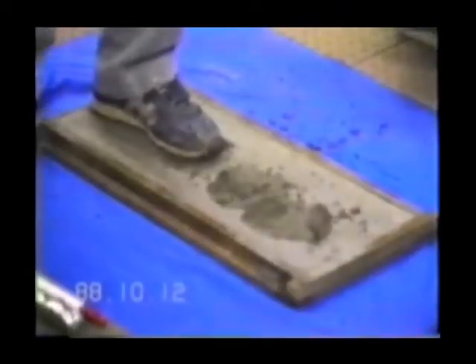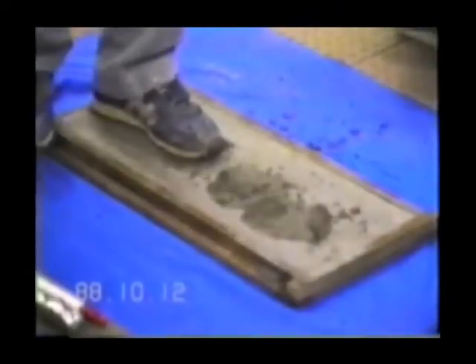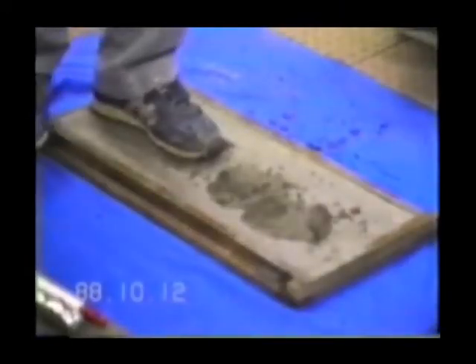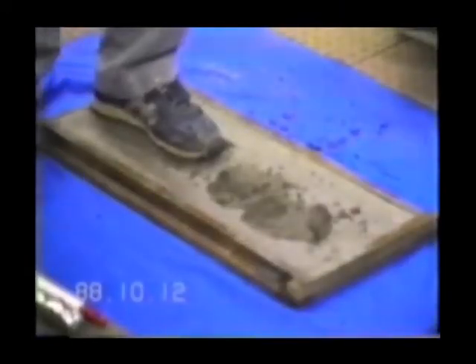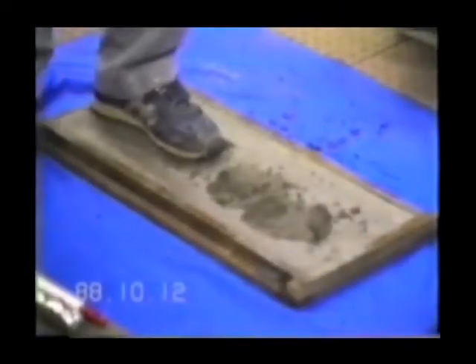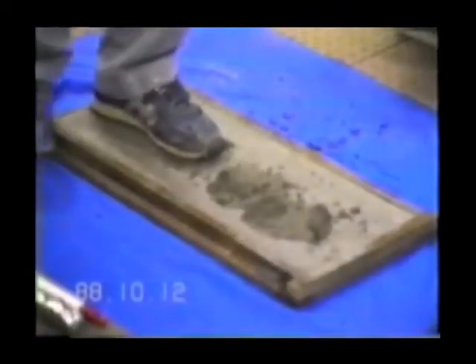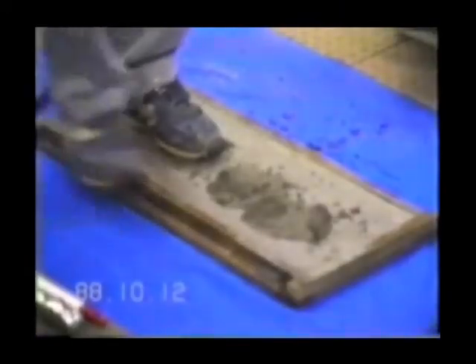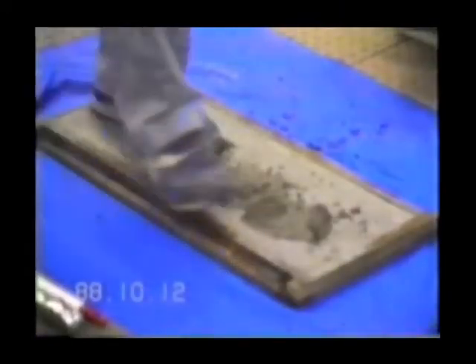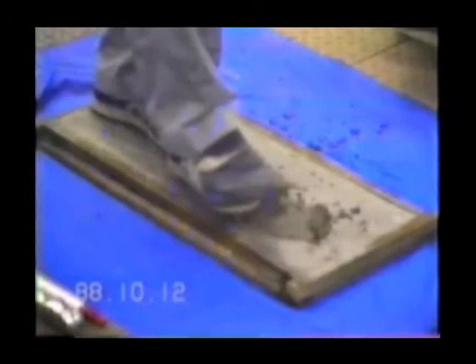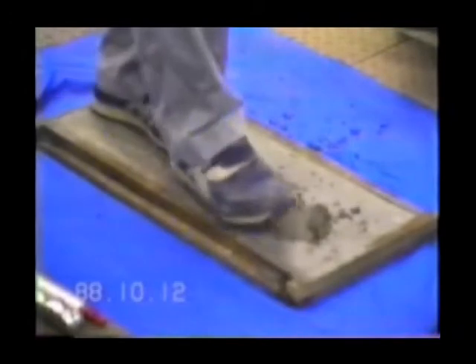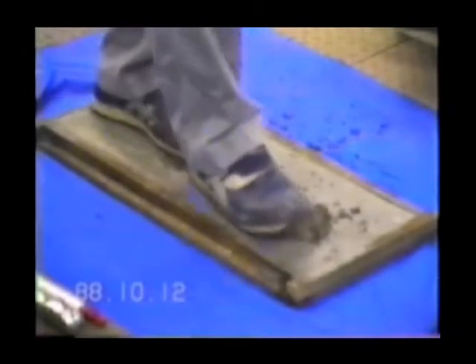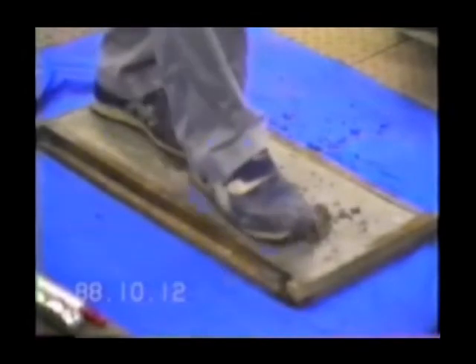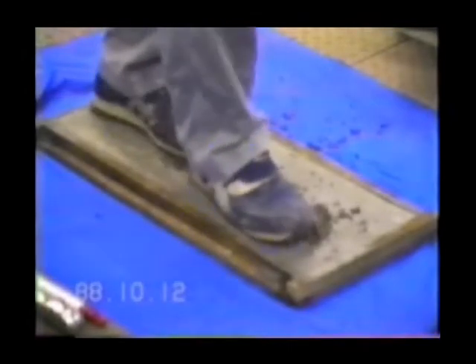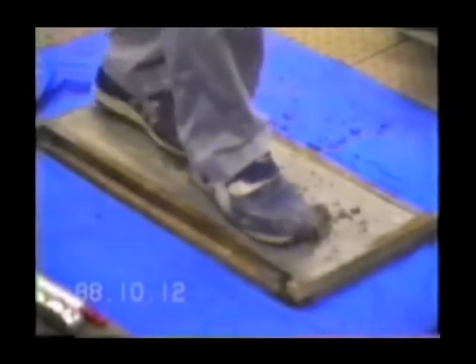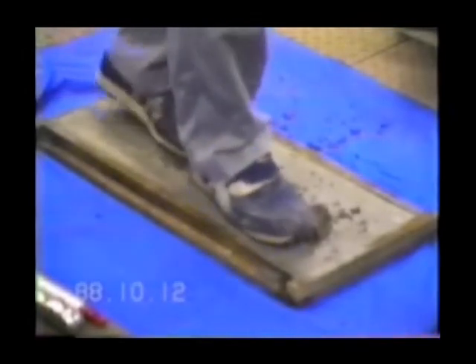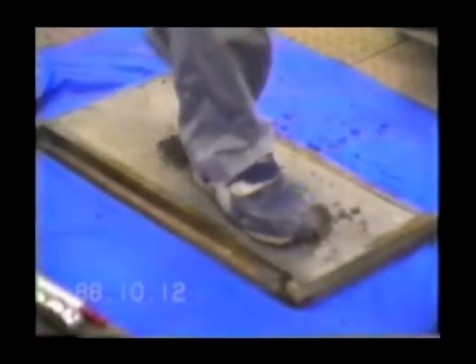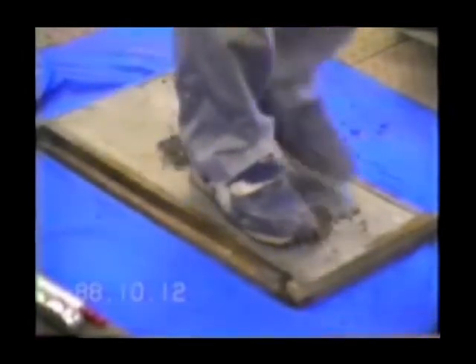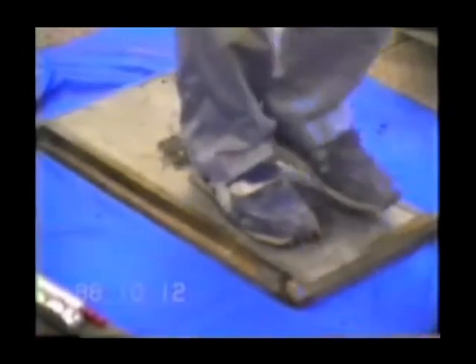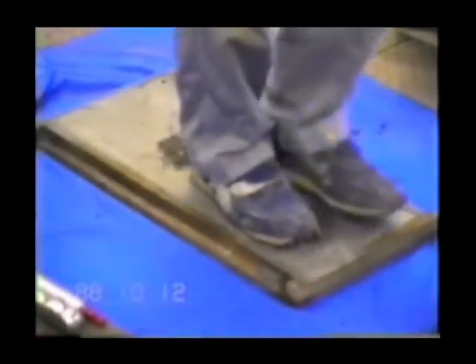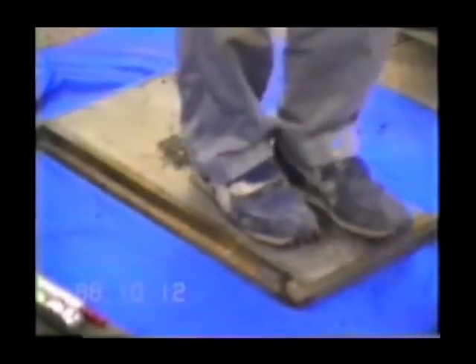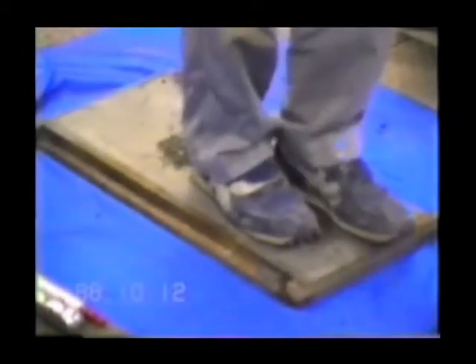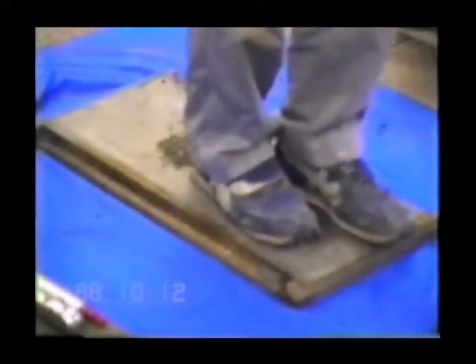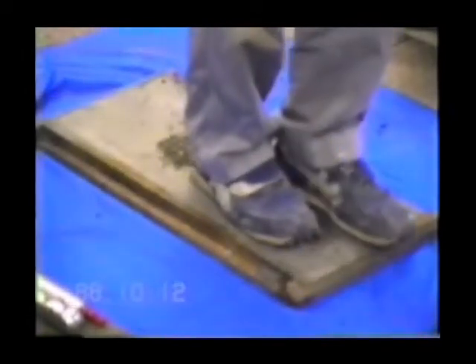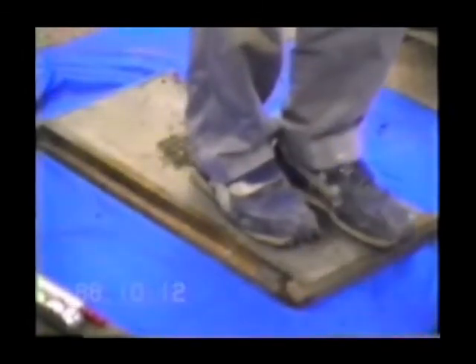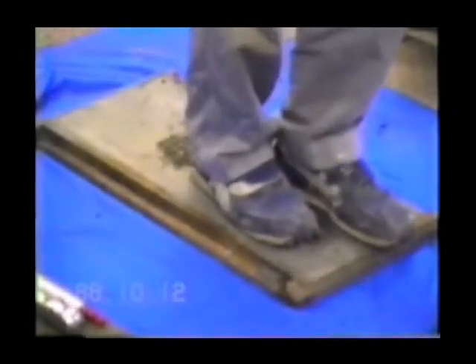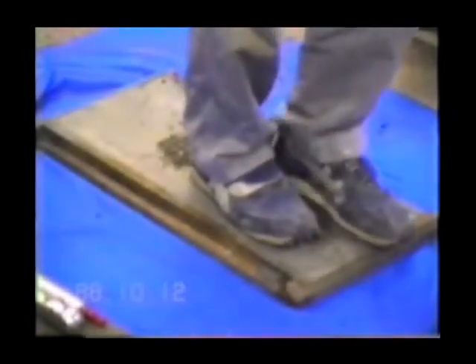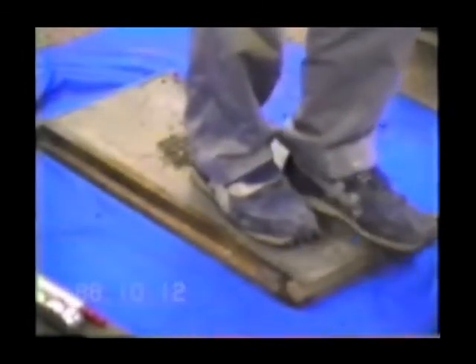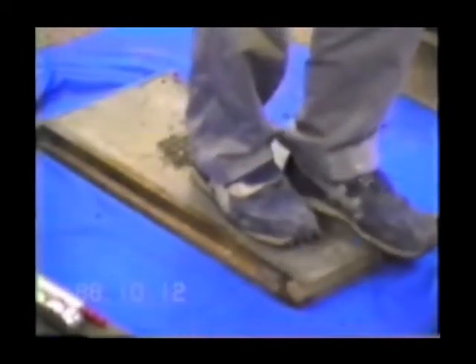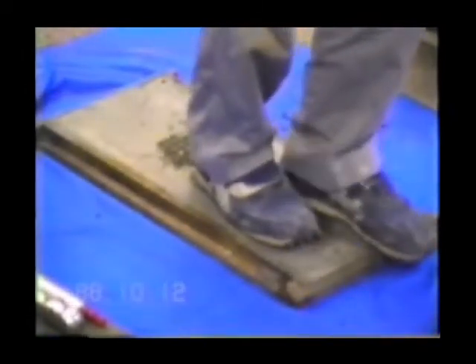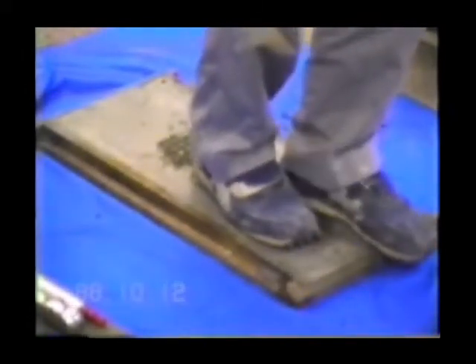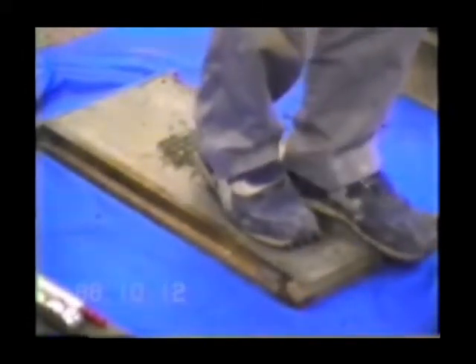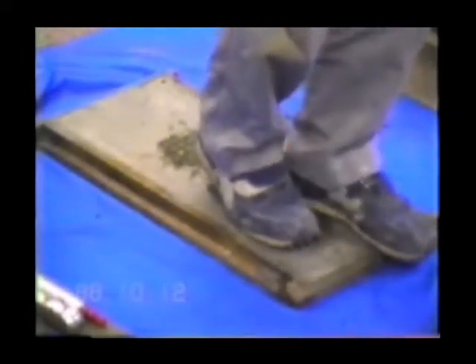The person can walk on the mortar immediately after the liquefaction section test.